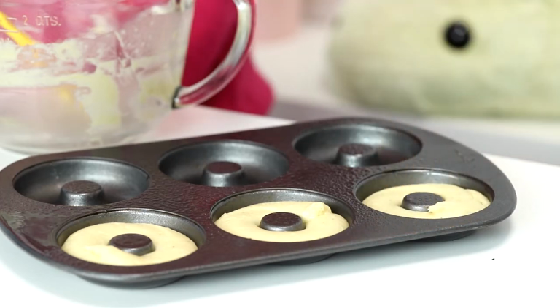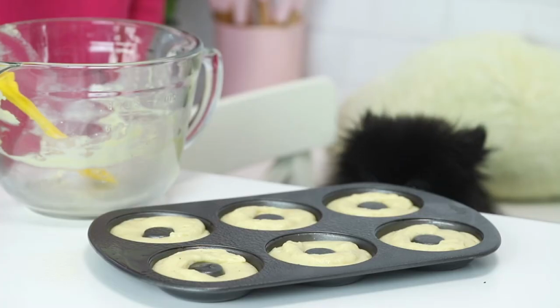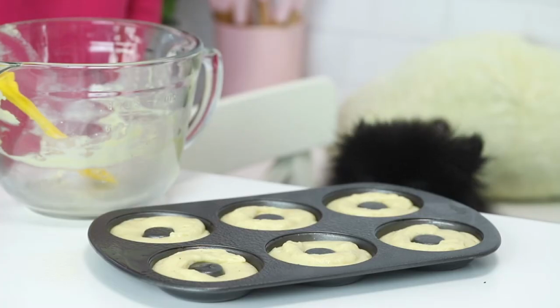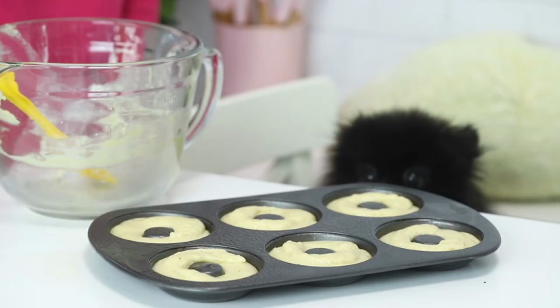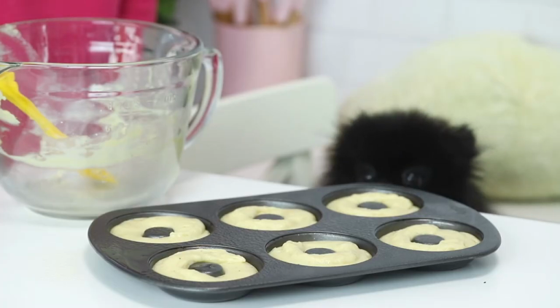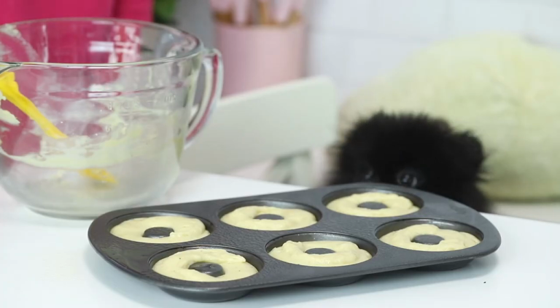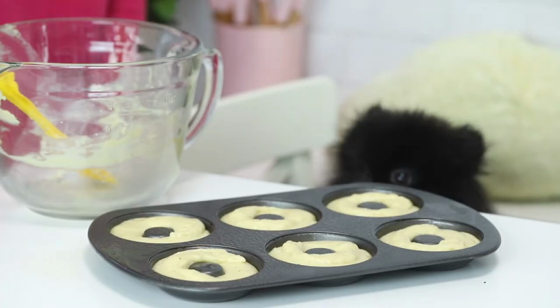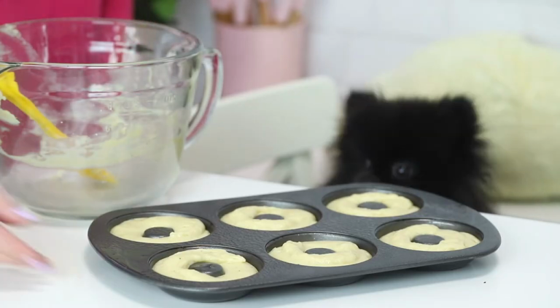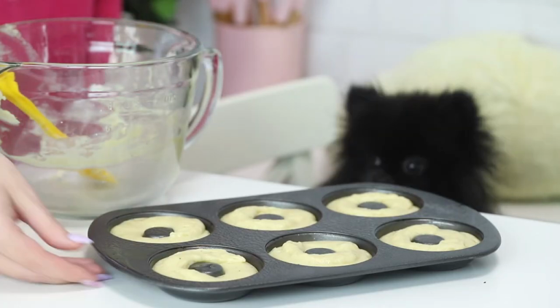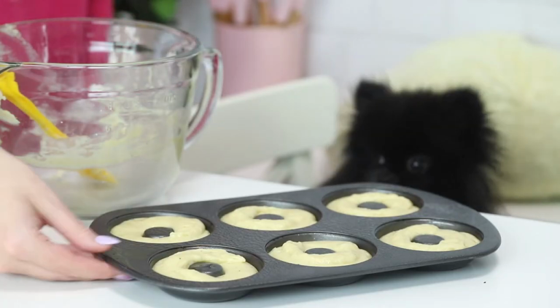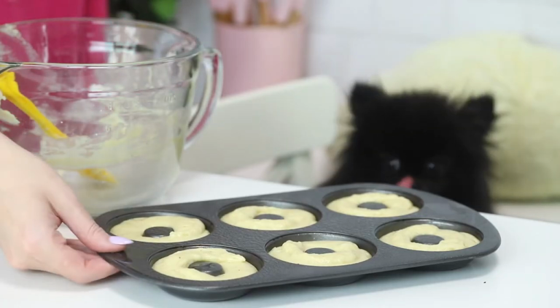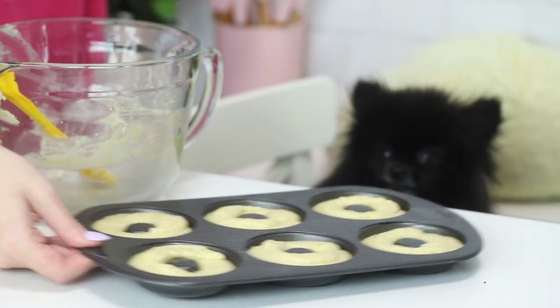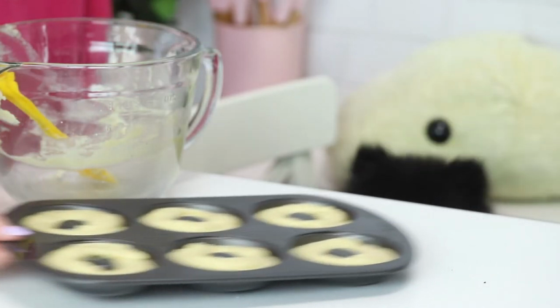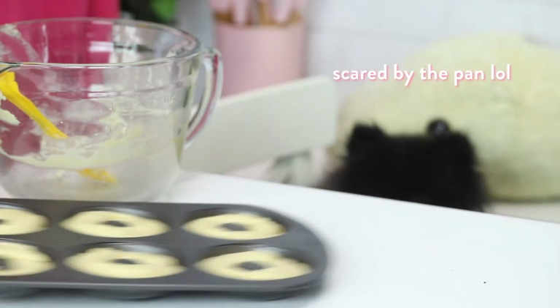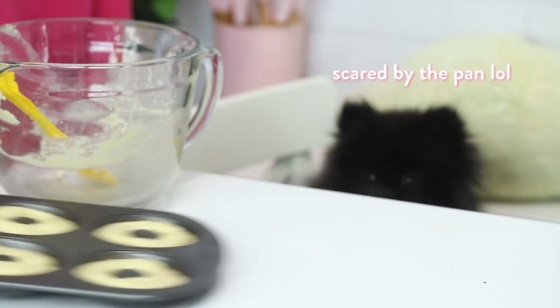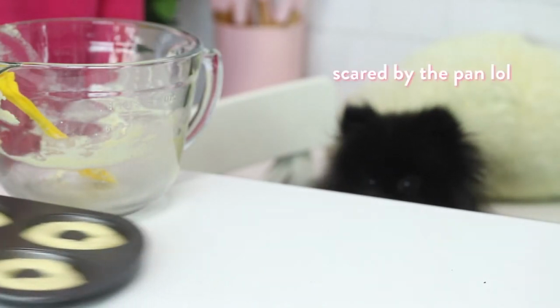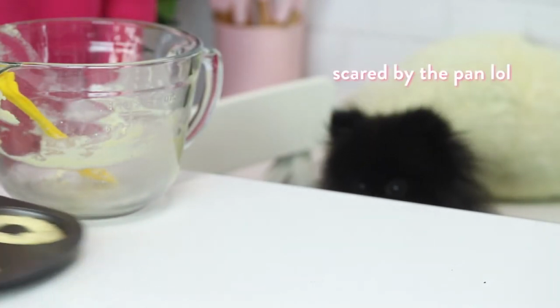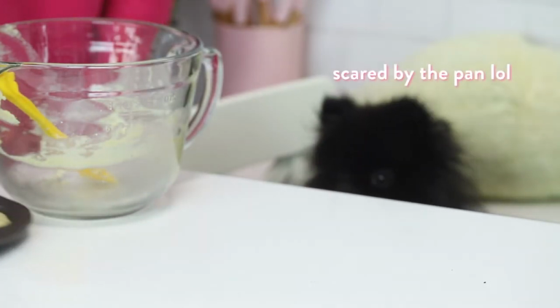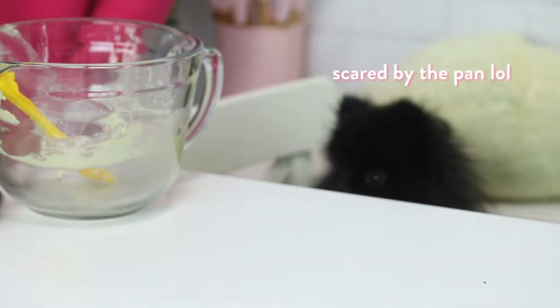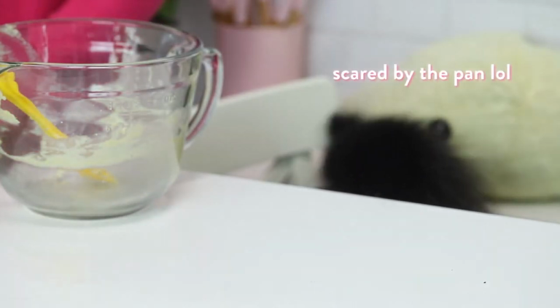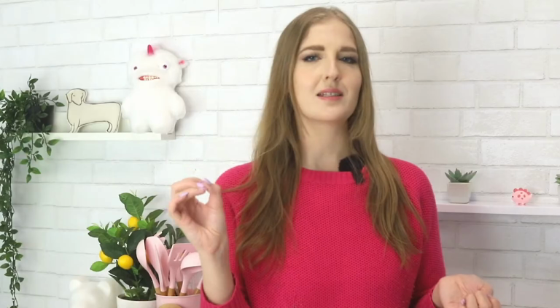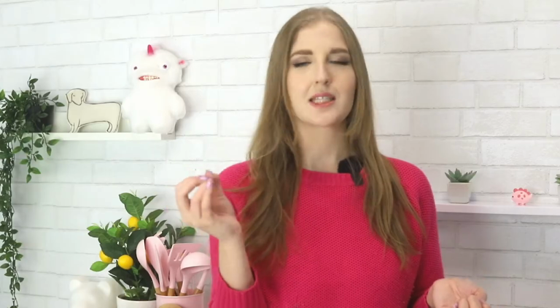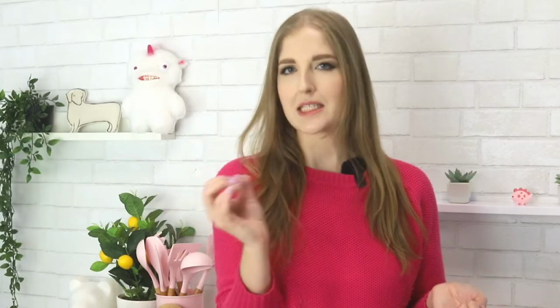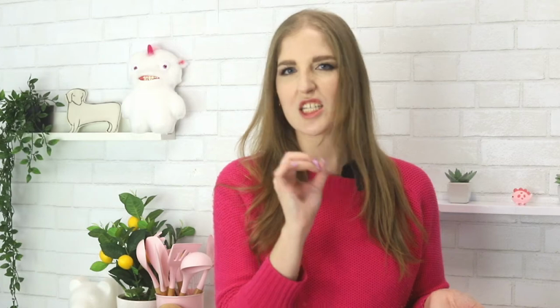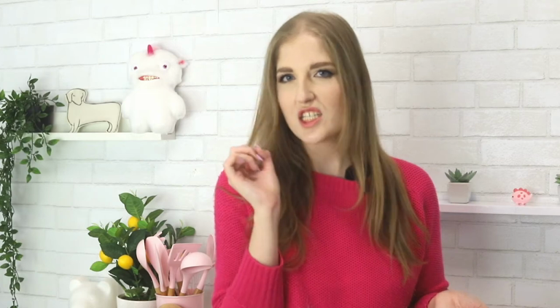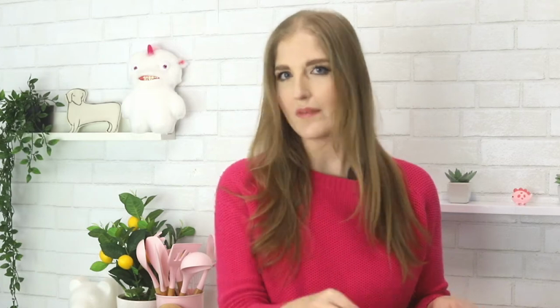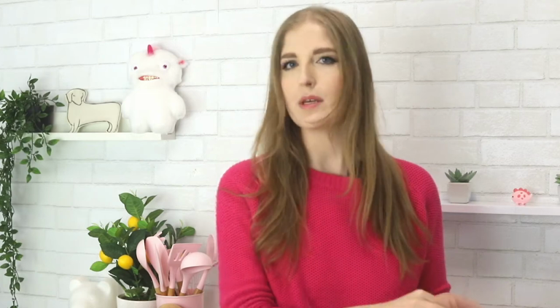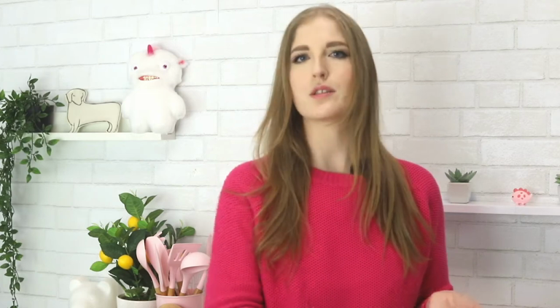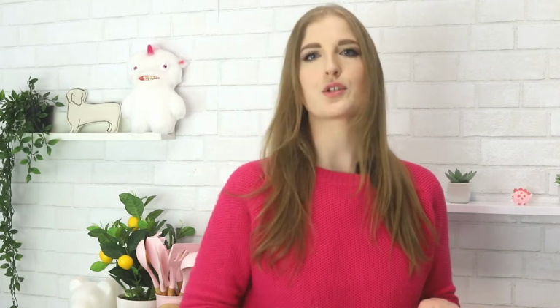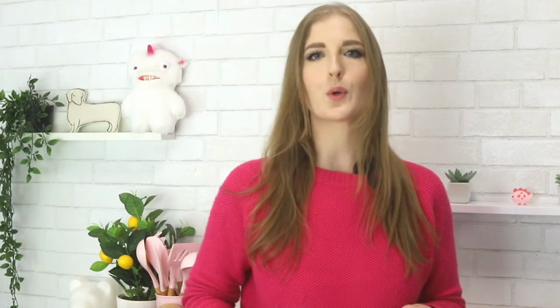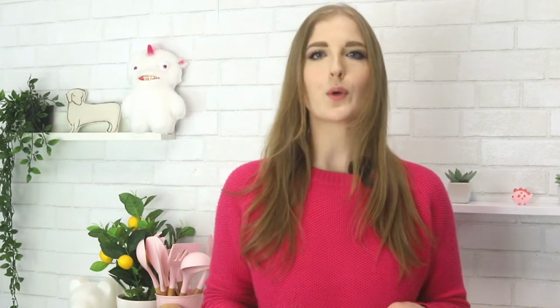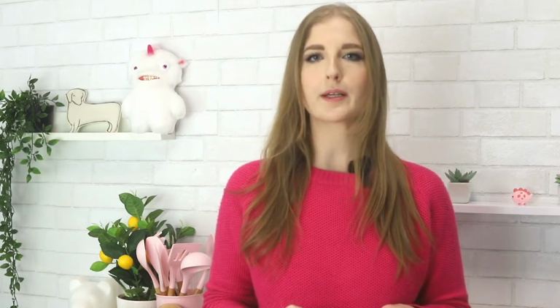And then I'm going to pop it in the oven at 400 degrees Fahrenheit for seven minutes. That's just seven minutes — they're so quick.